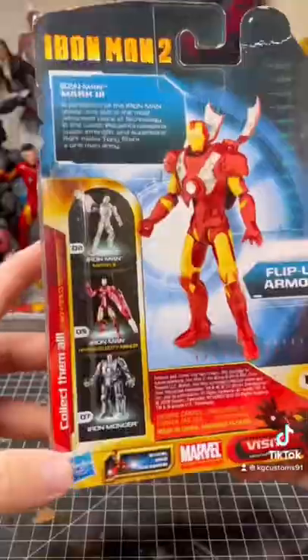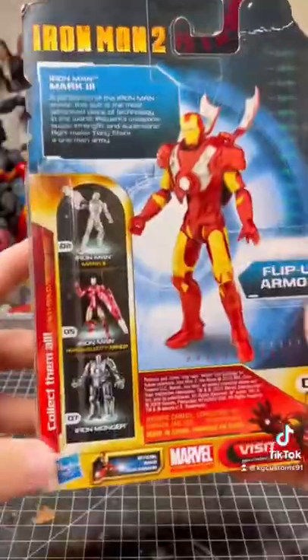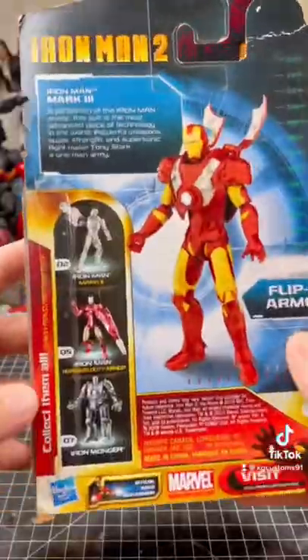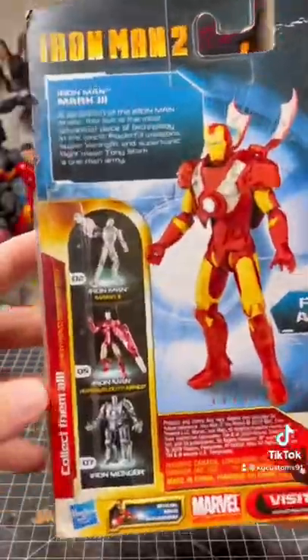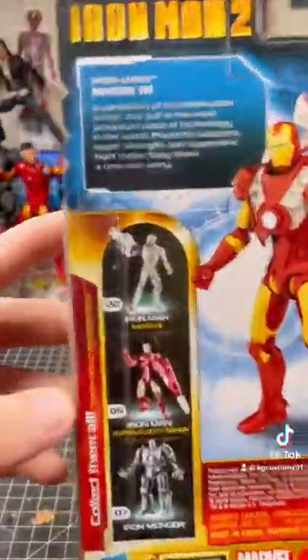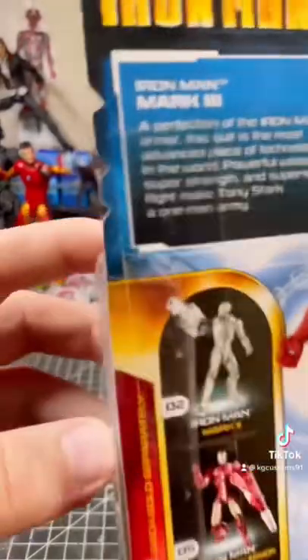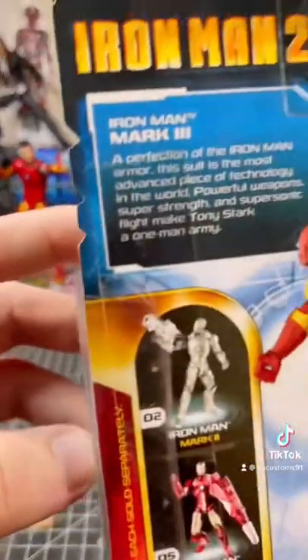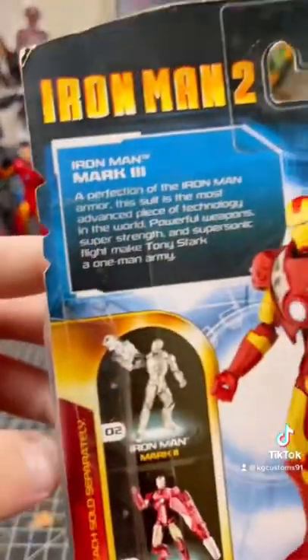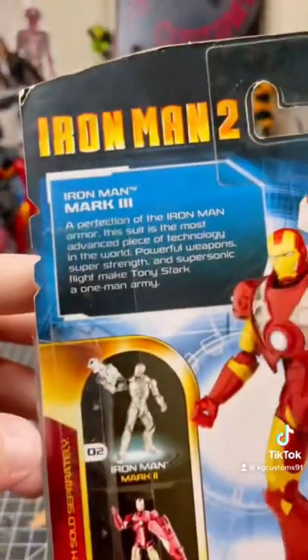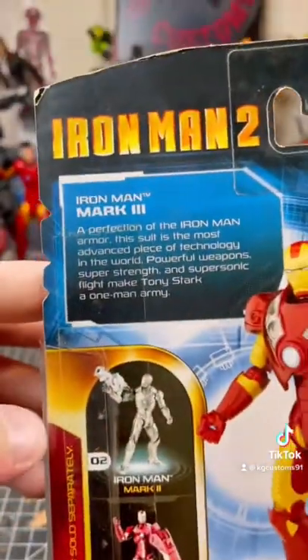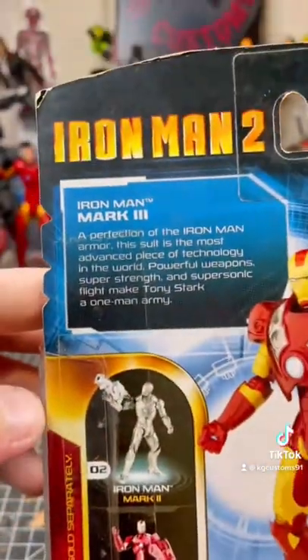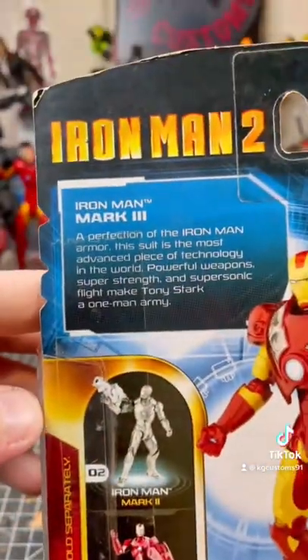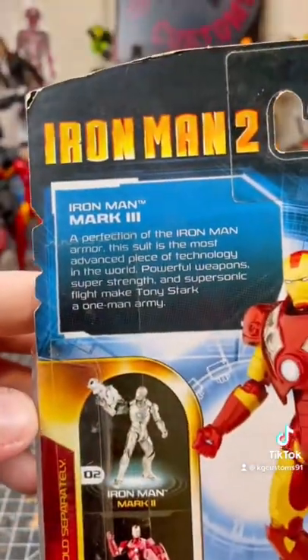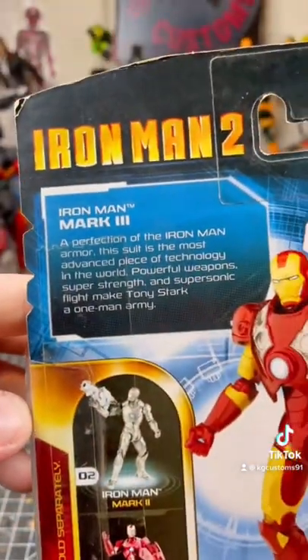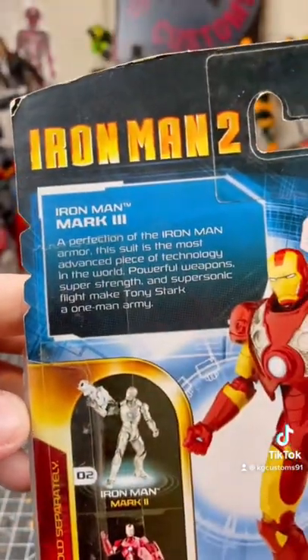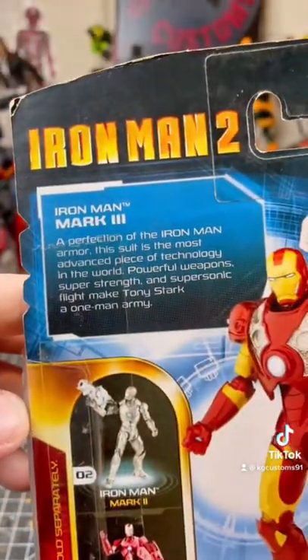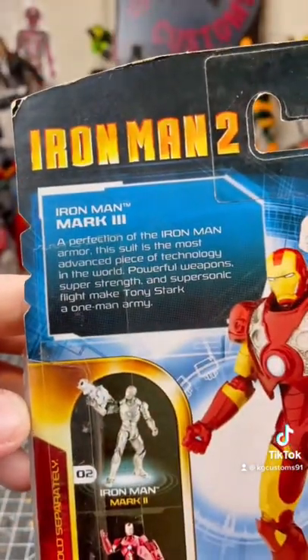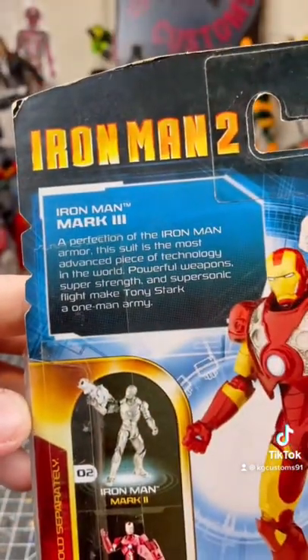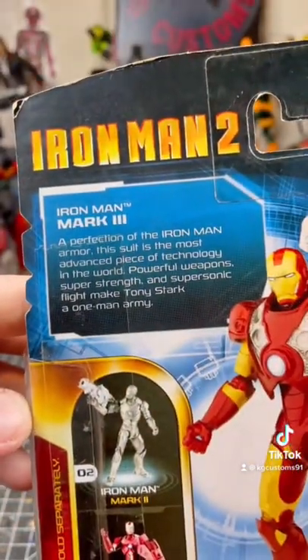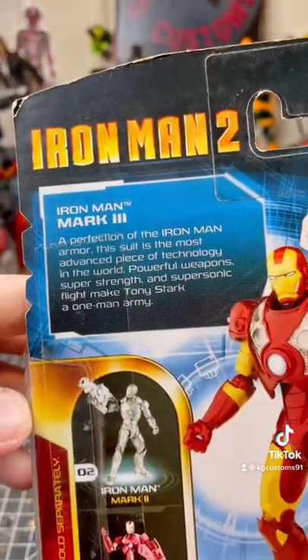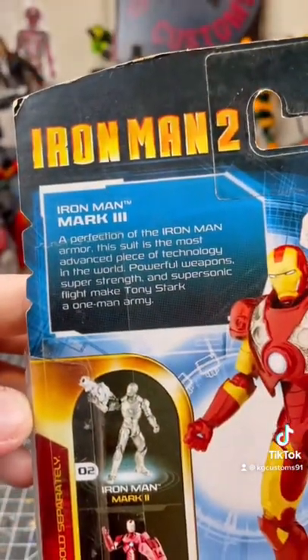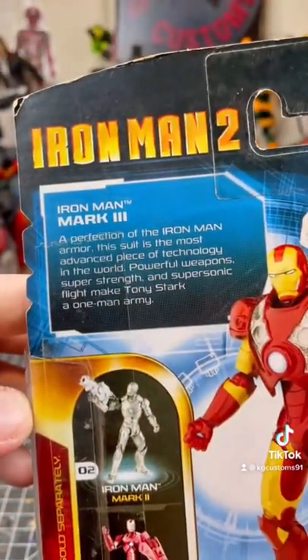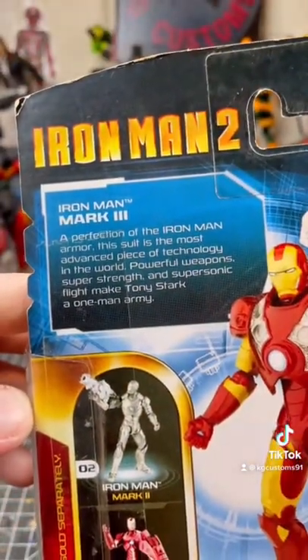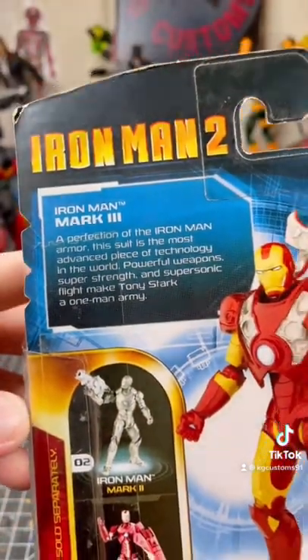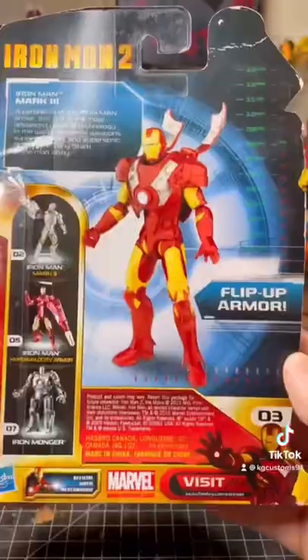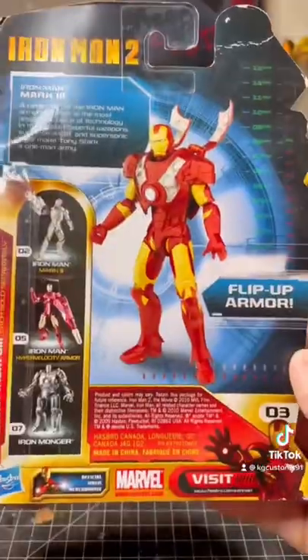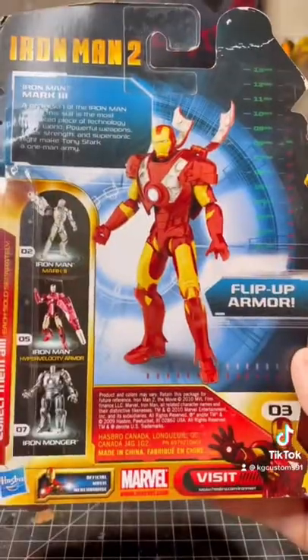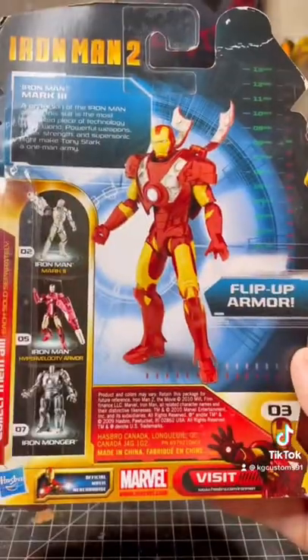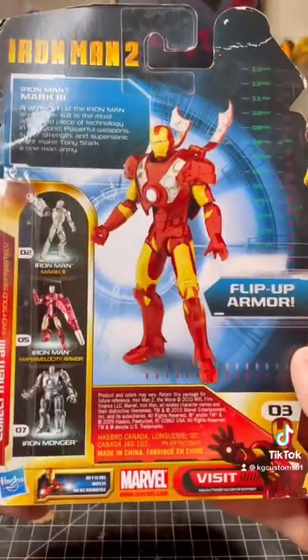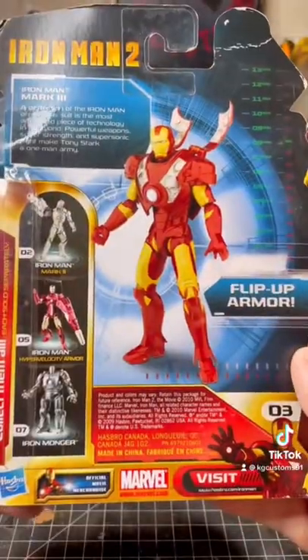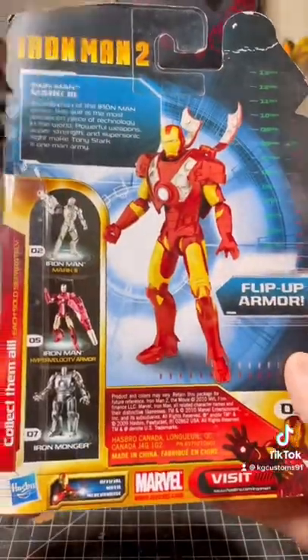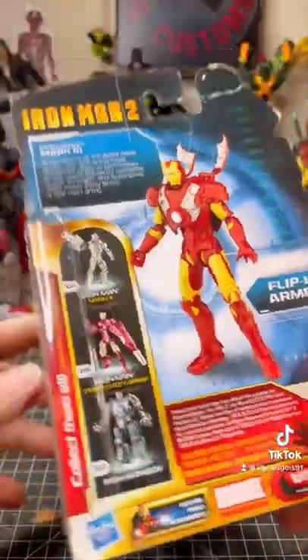At the back, we got a little write-up on the Mark III. Let's crack this thing open.